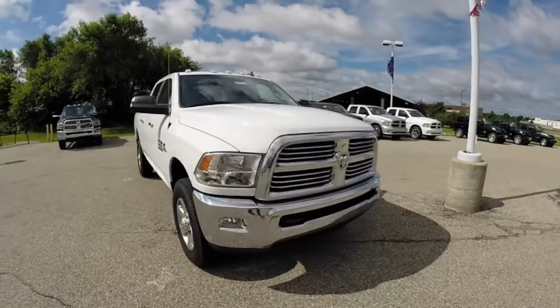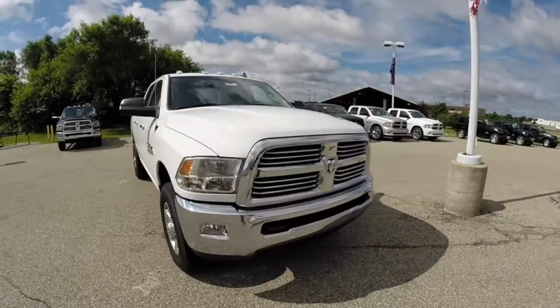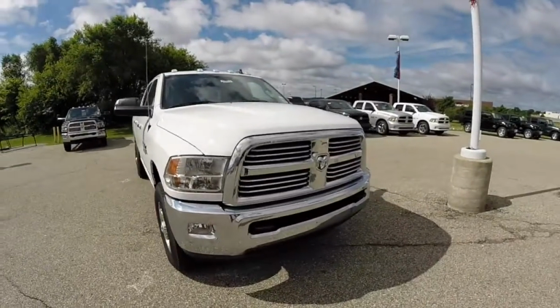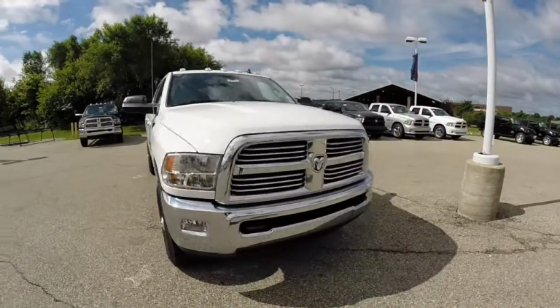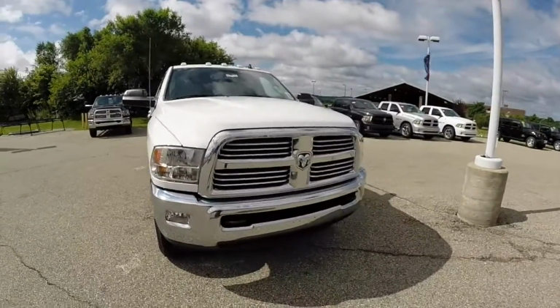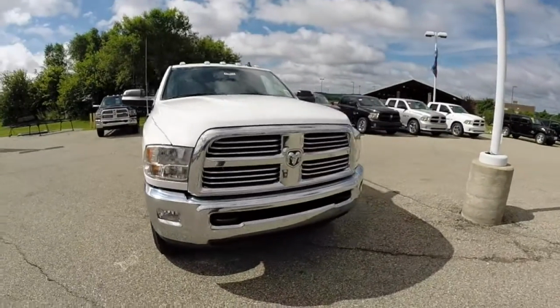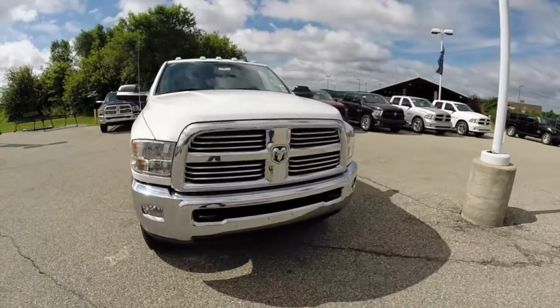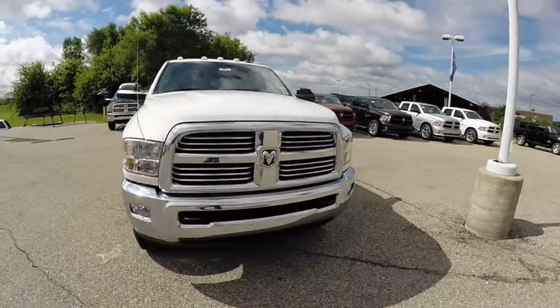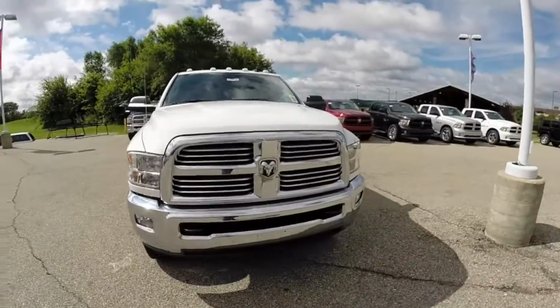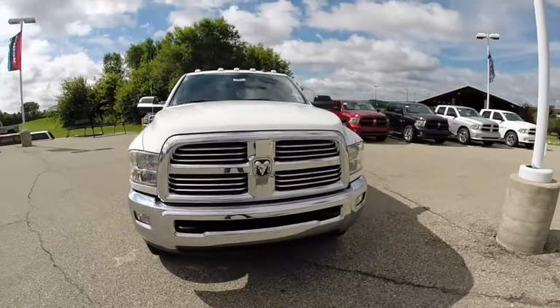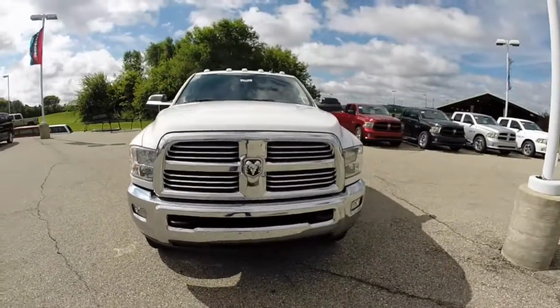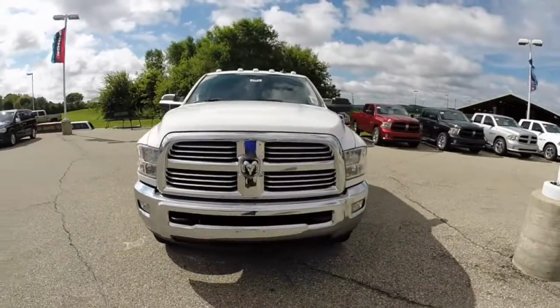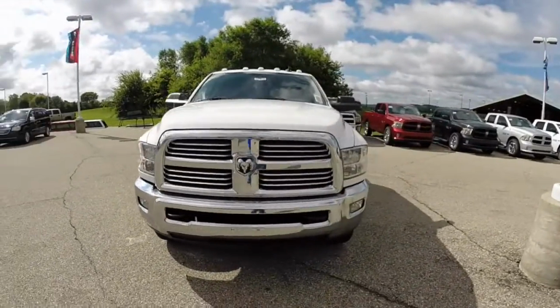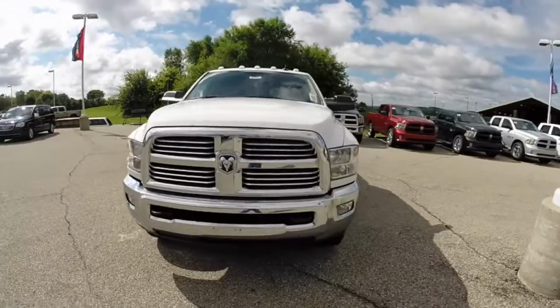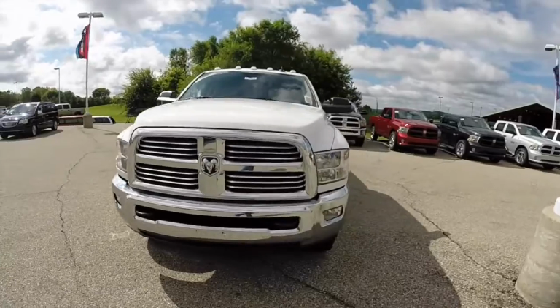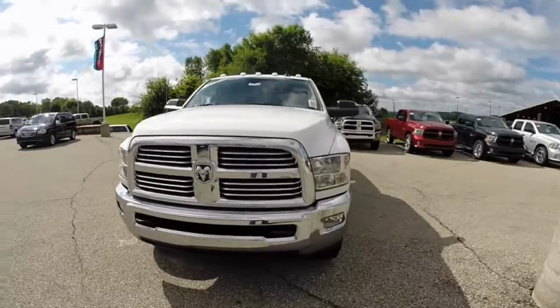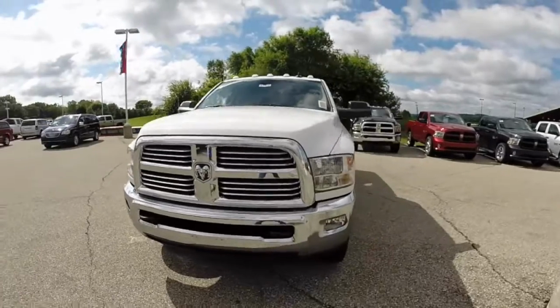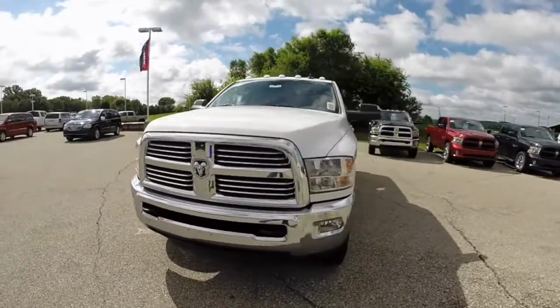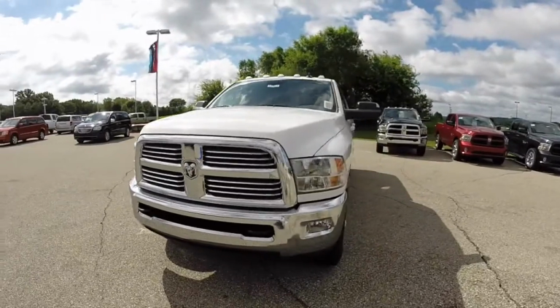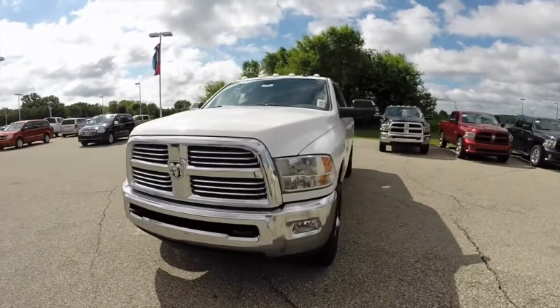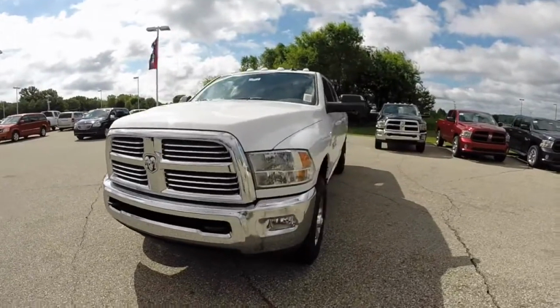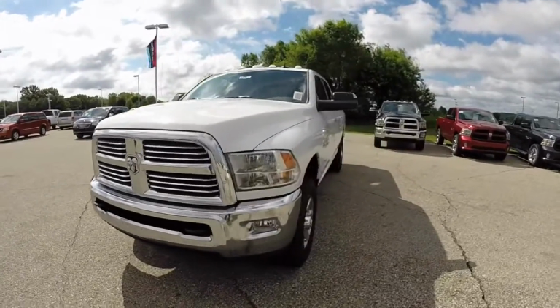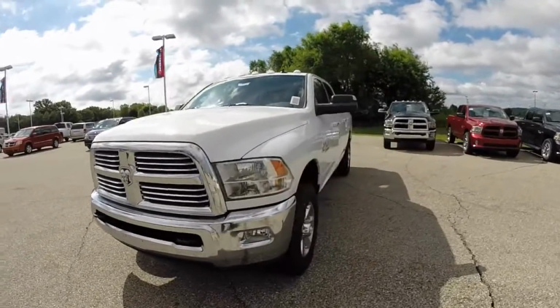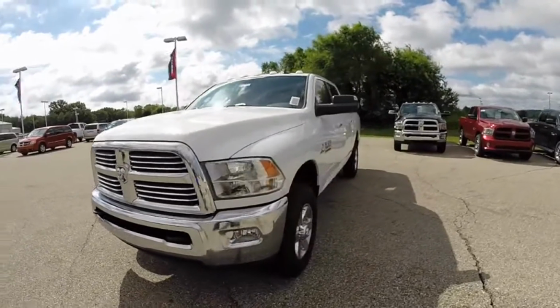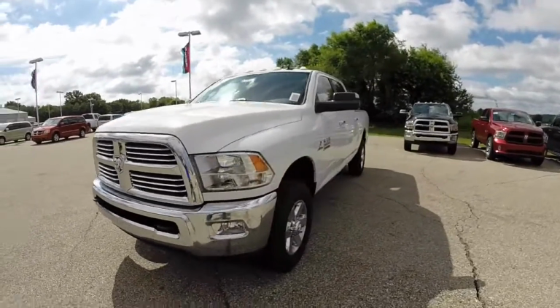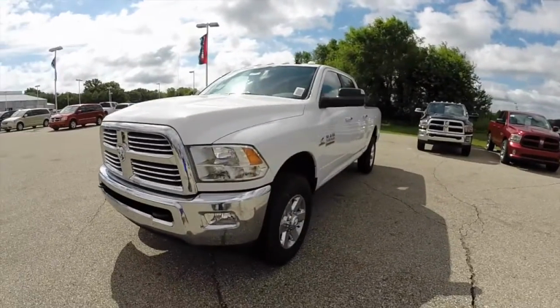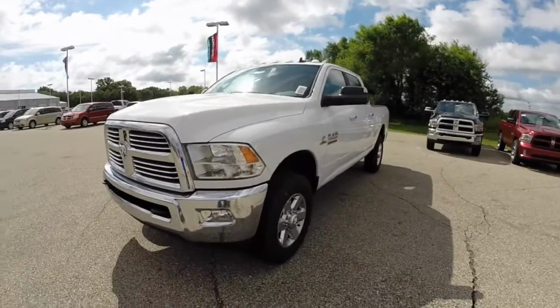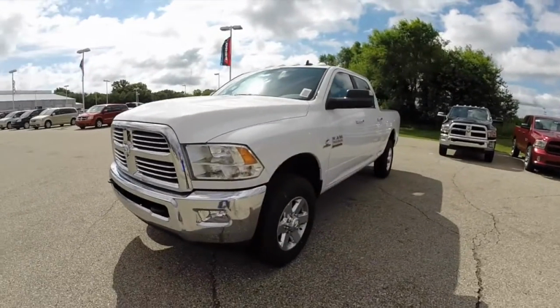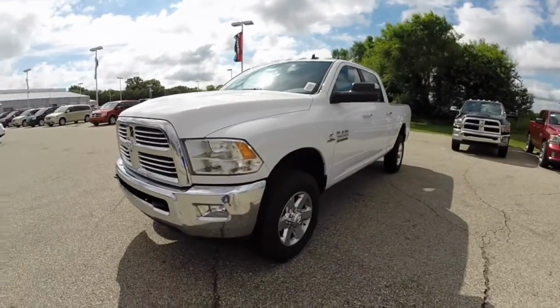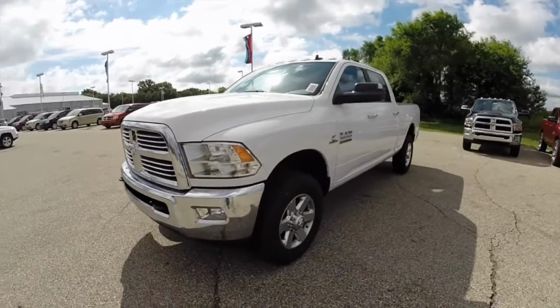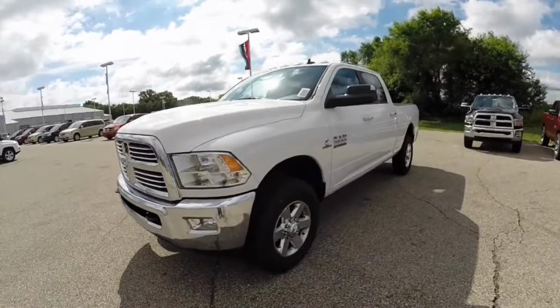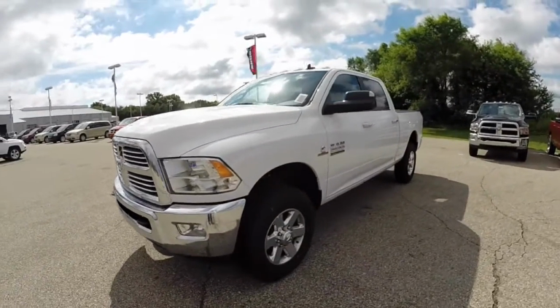Hello everyone, today let's take a quick walk around look at this 2014 Ram 3500 SLT Bighorn.